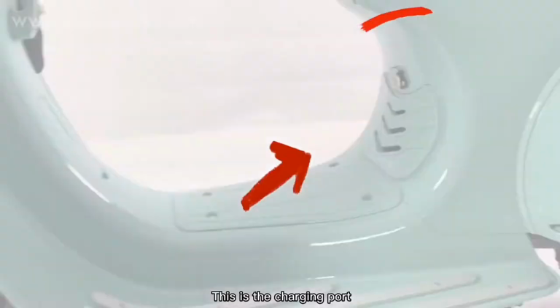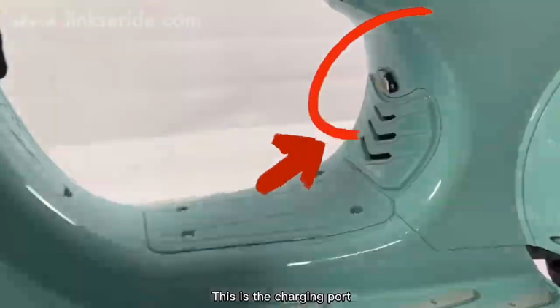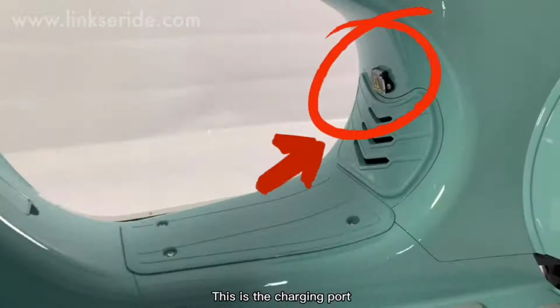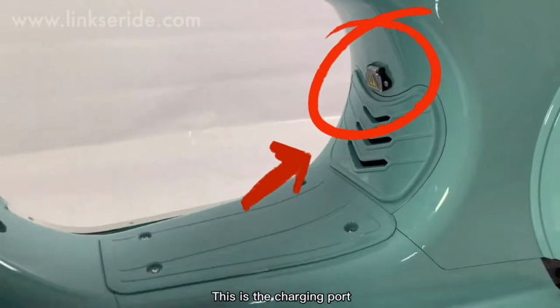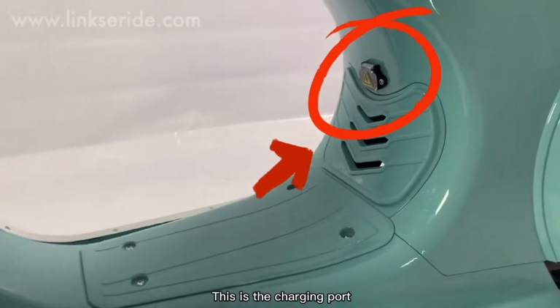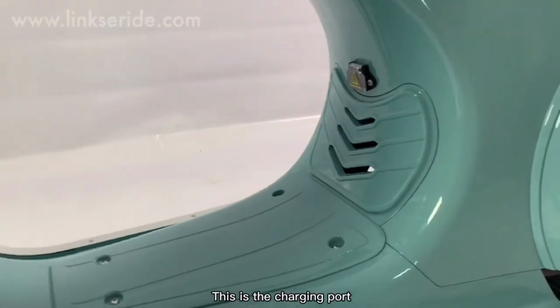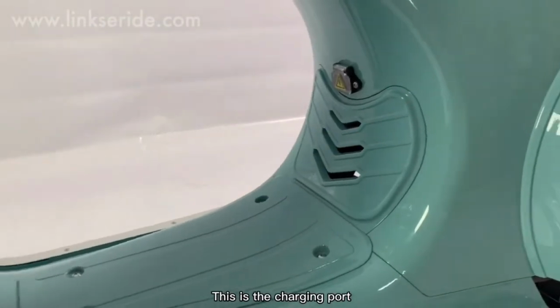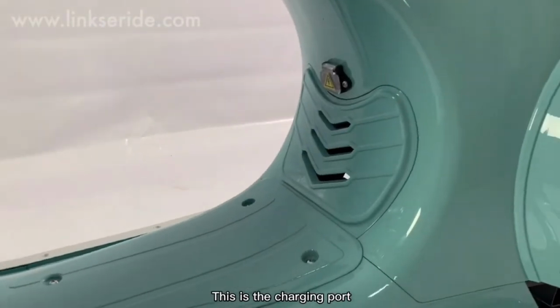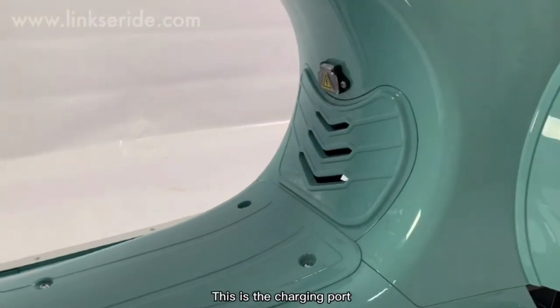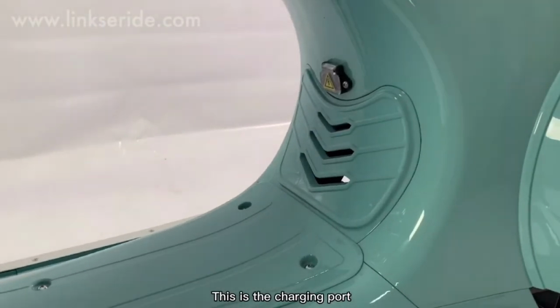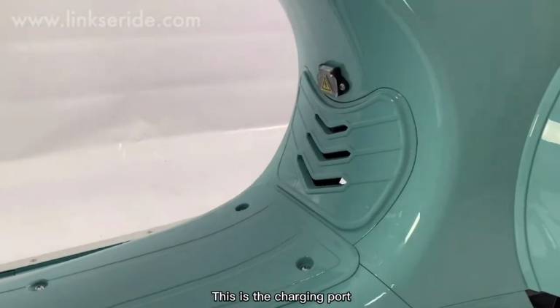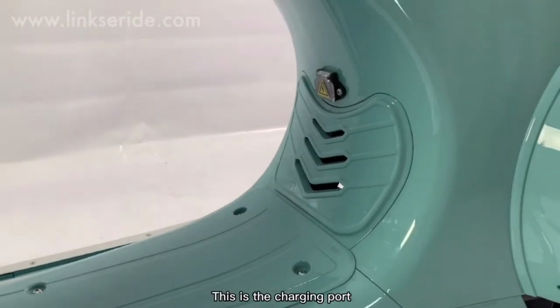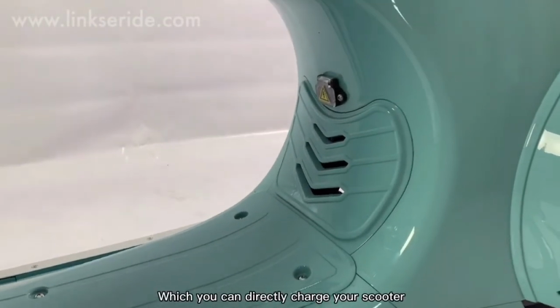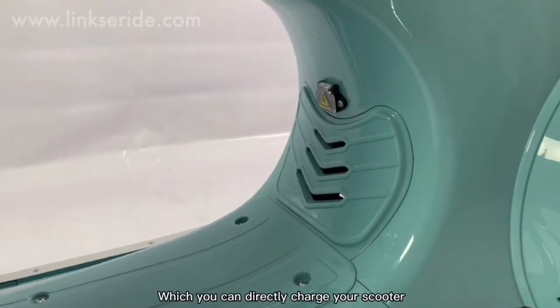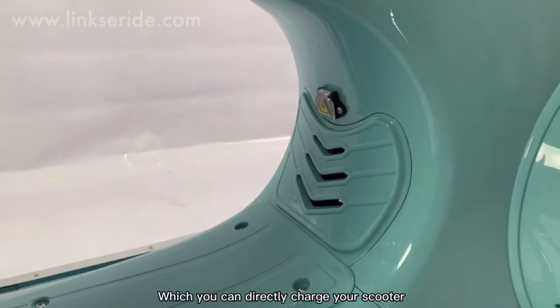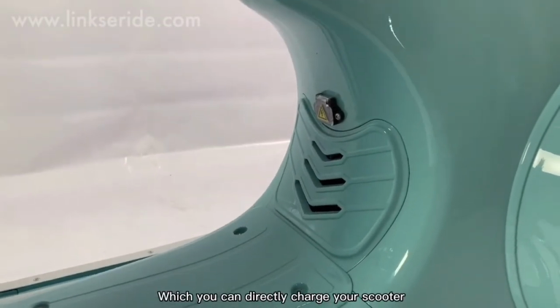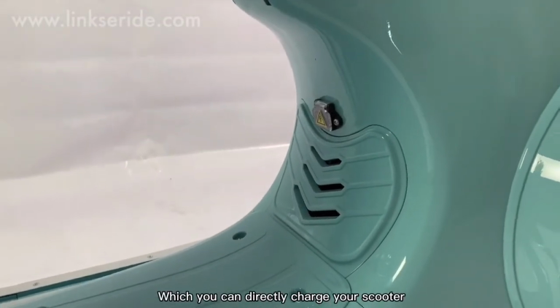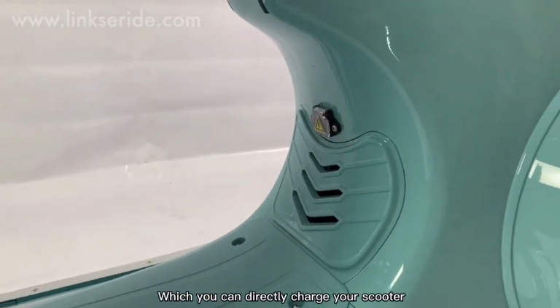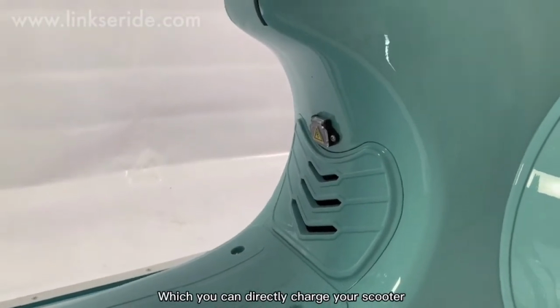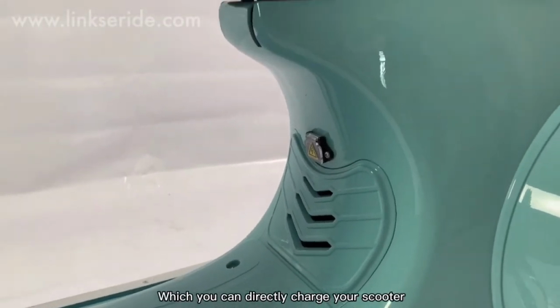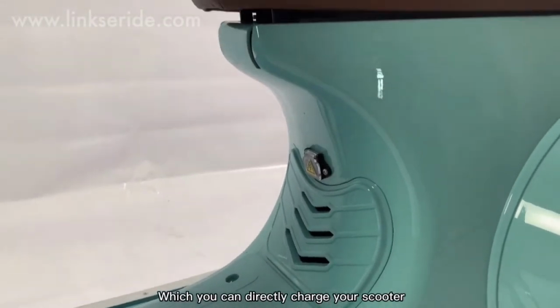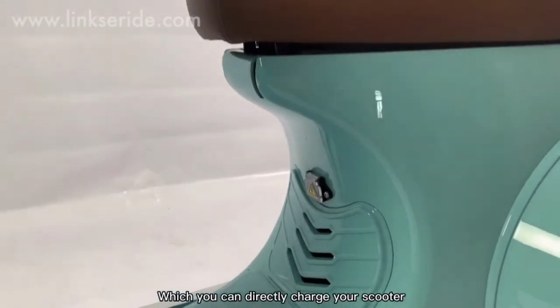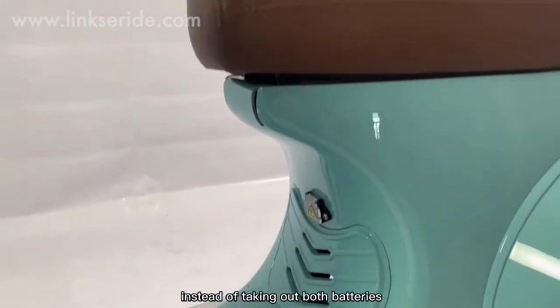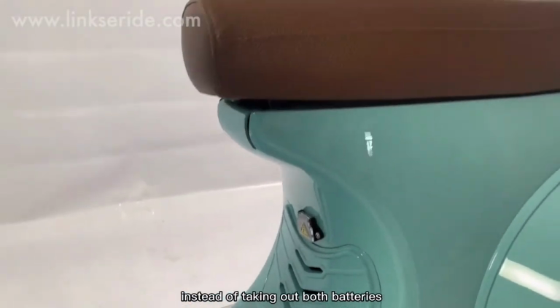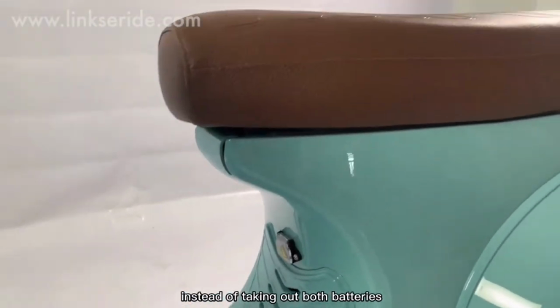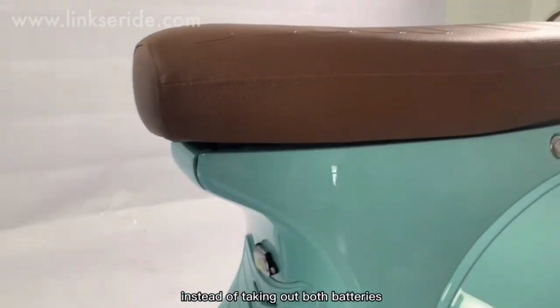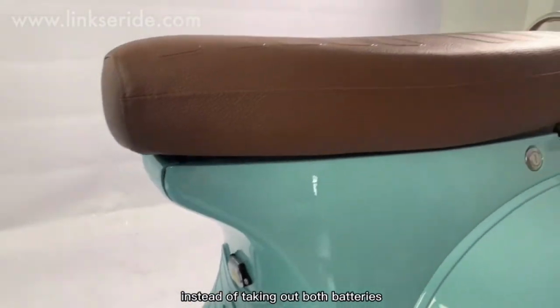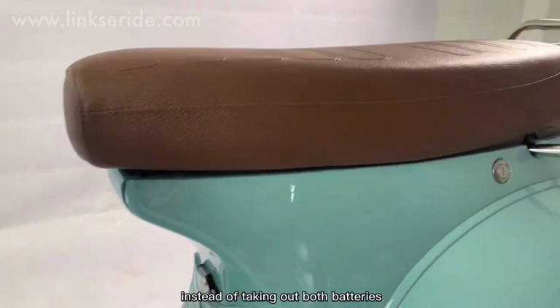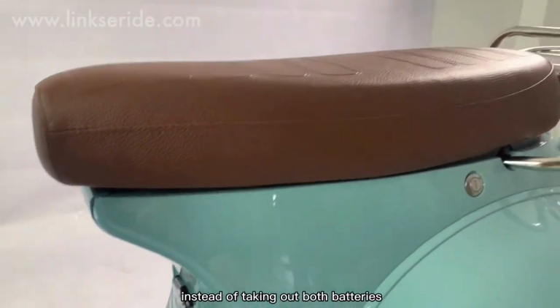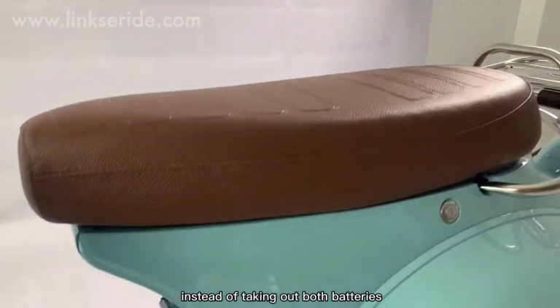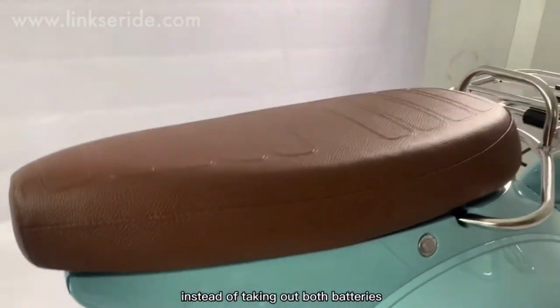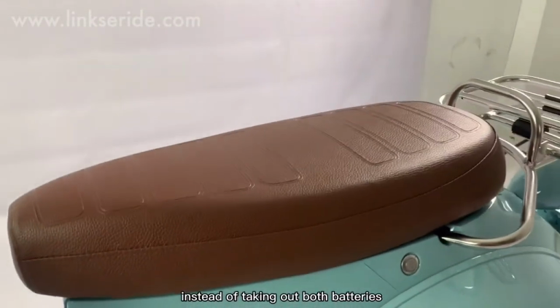This is the charging part, which you can directly charge your scooter instead of taking out the batteries.